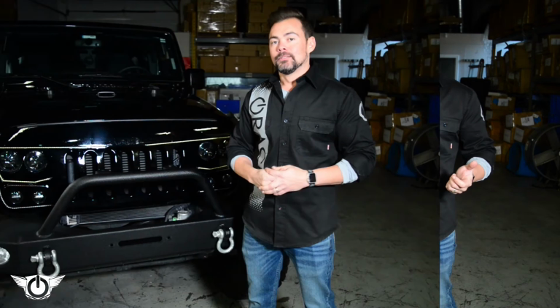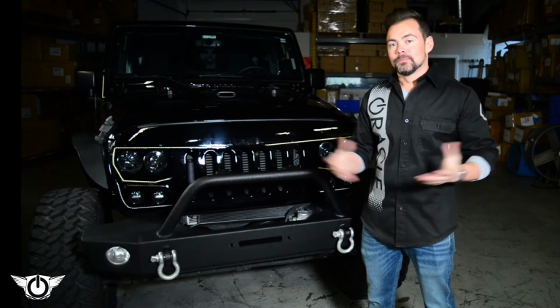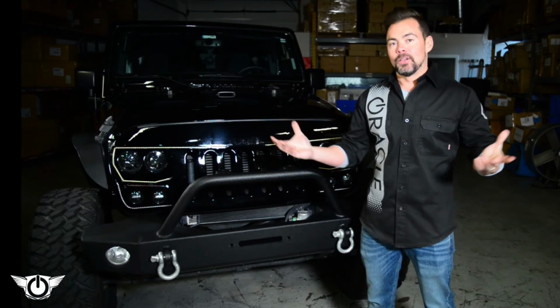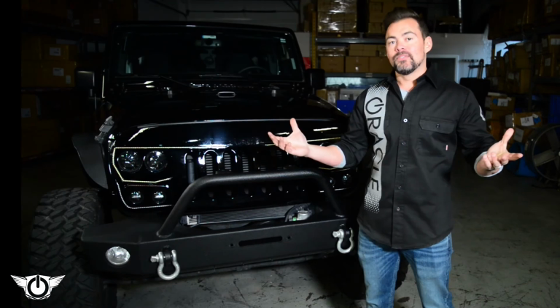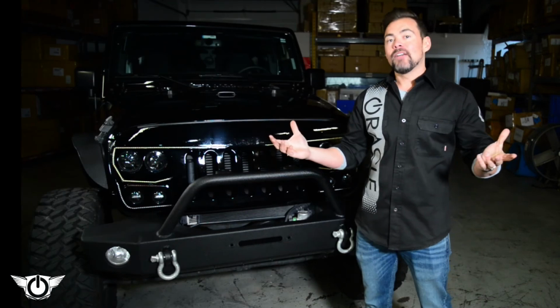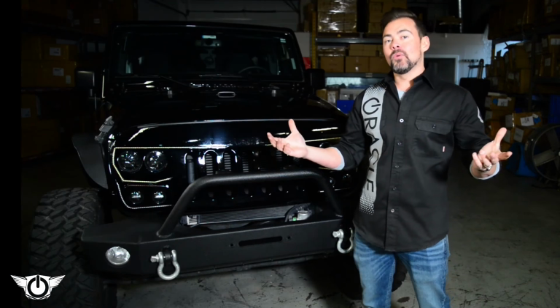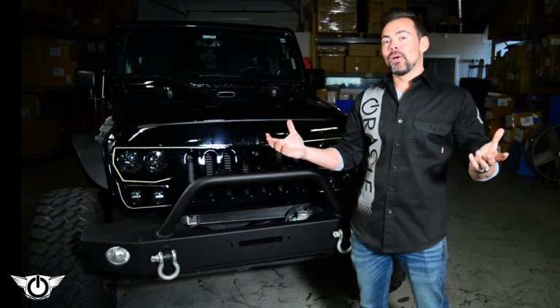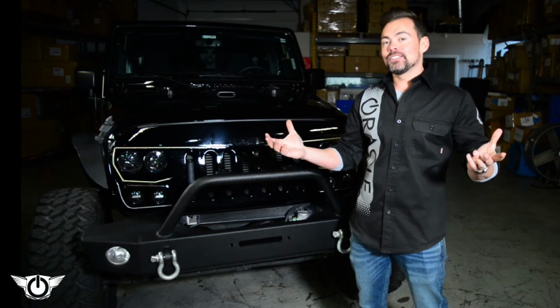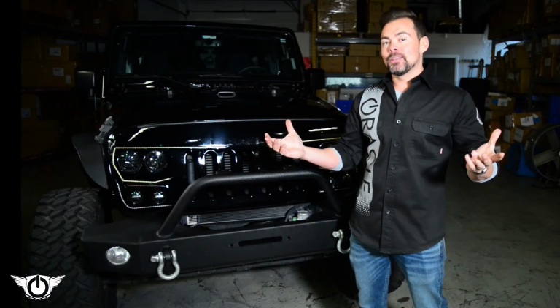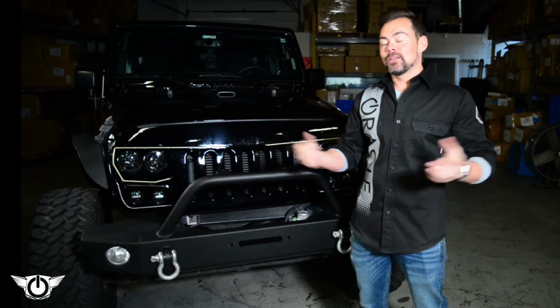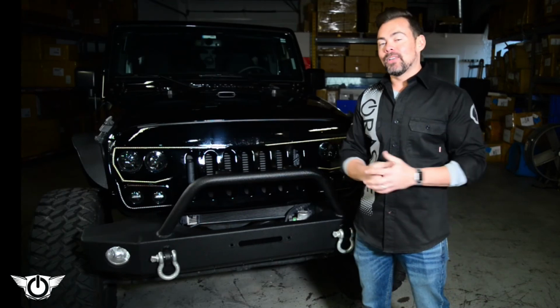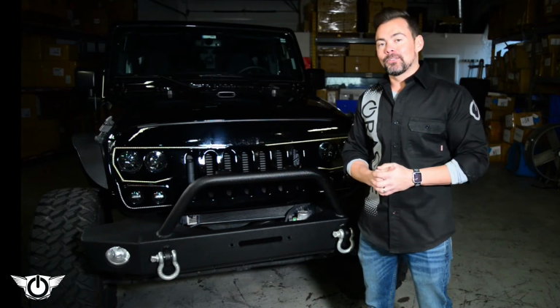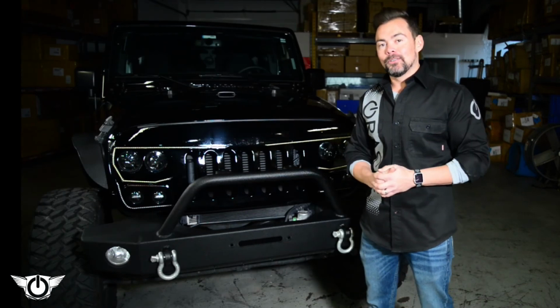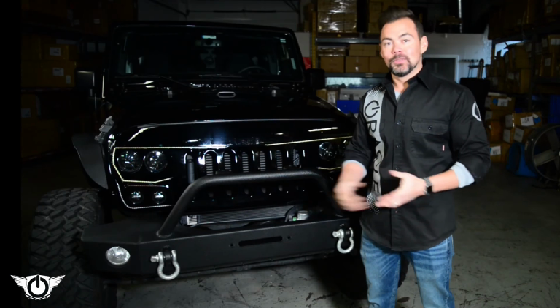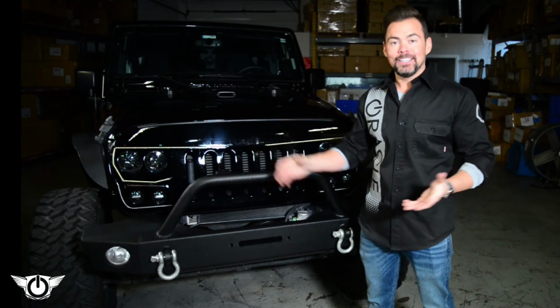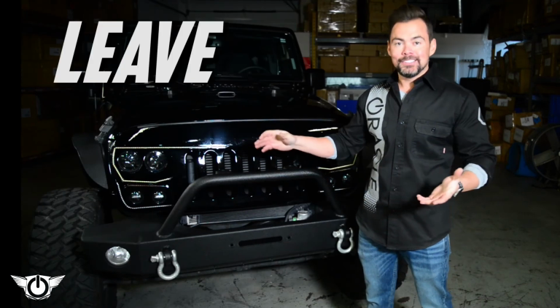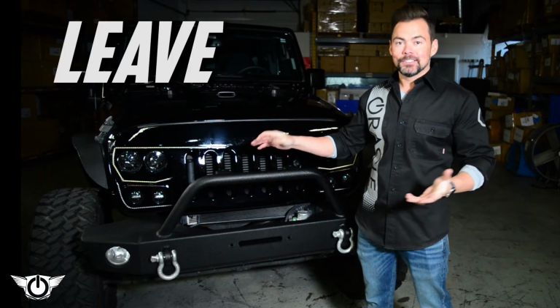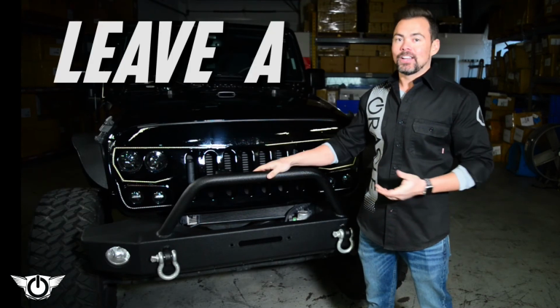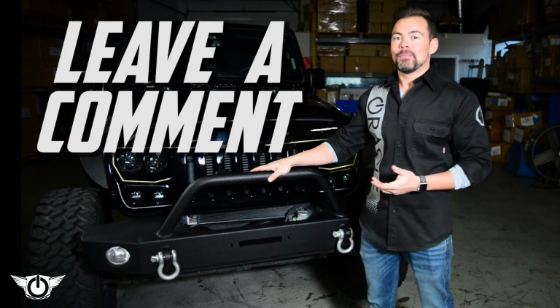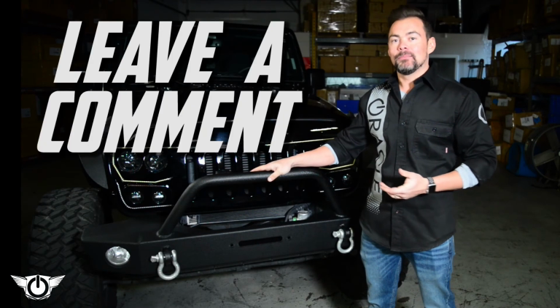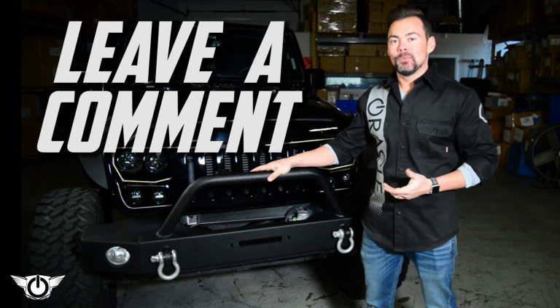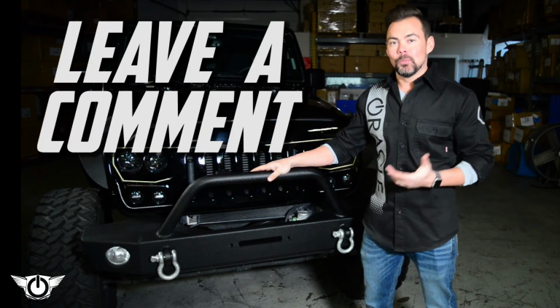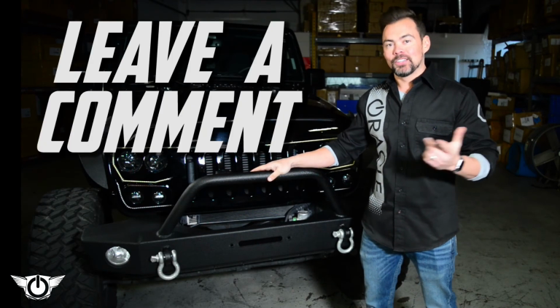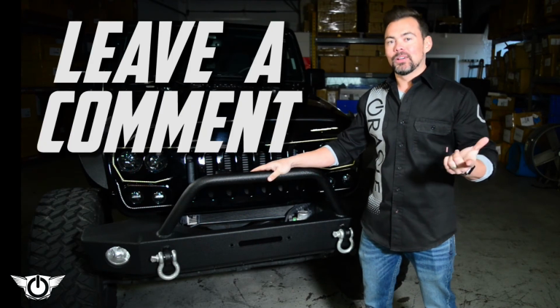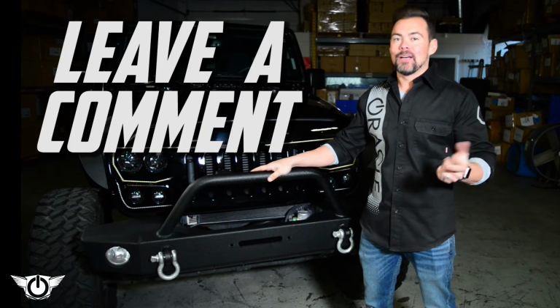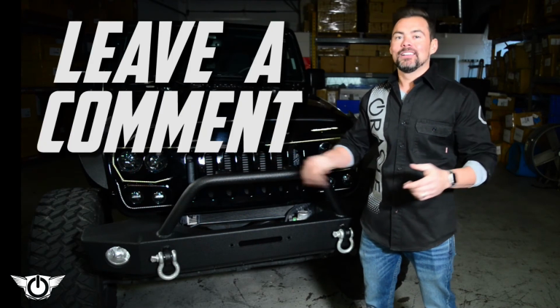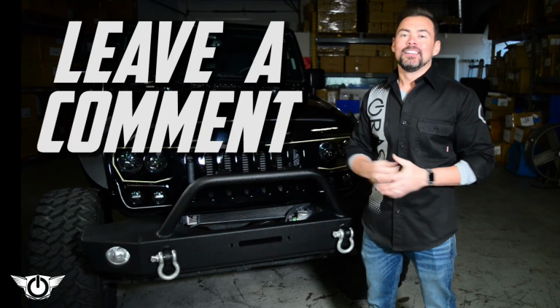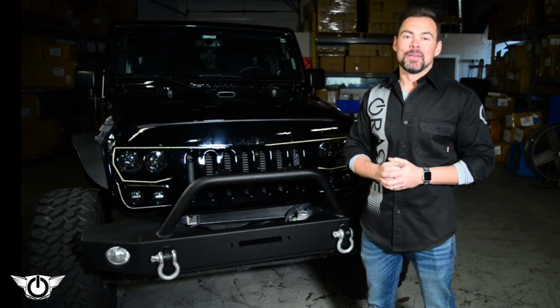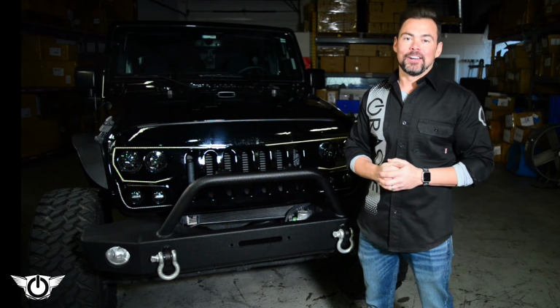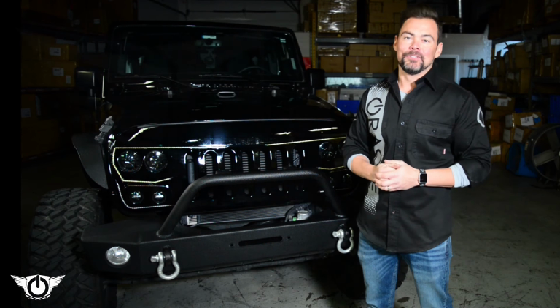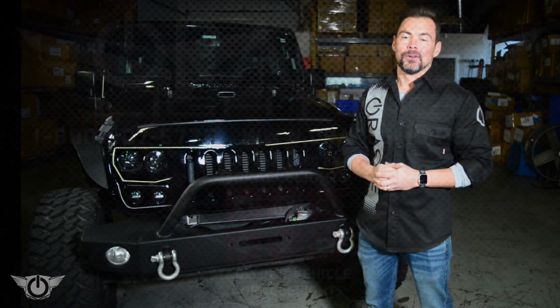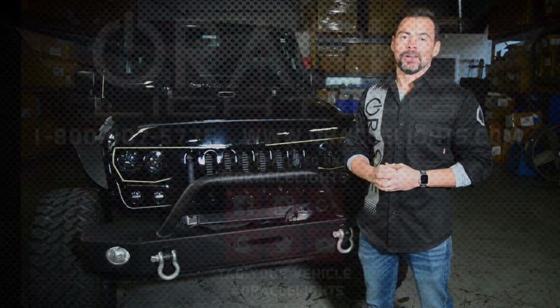If you have any more questions about the Vector Grill, please leave a comment — maybe we'll pick your comment to make our next video about.